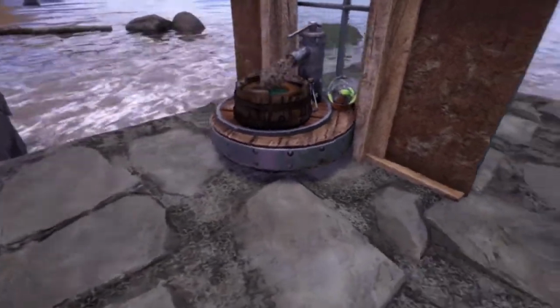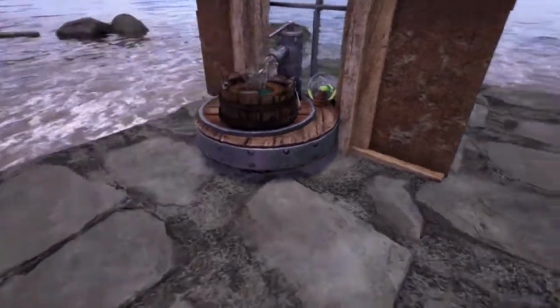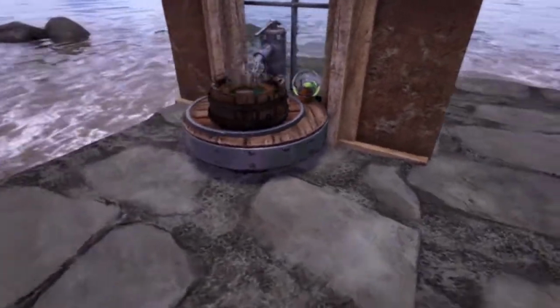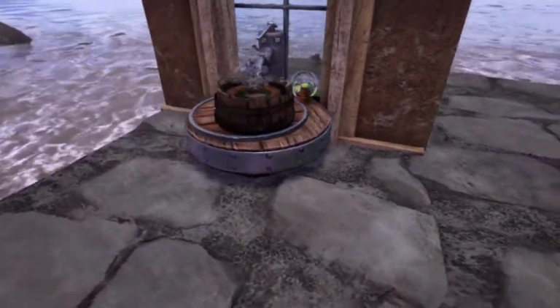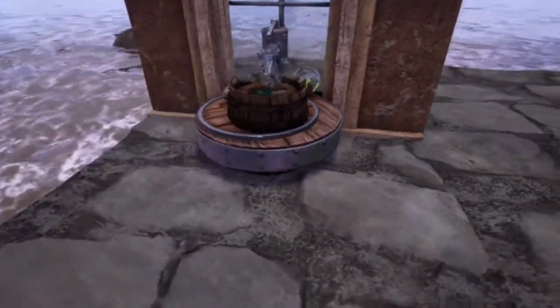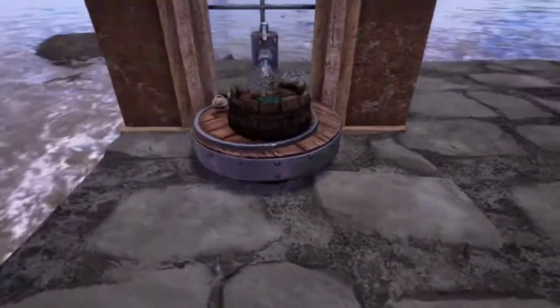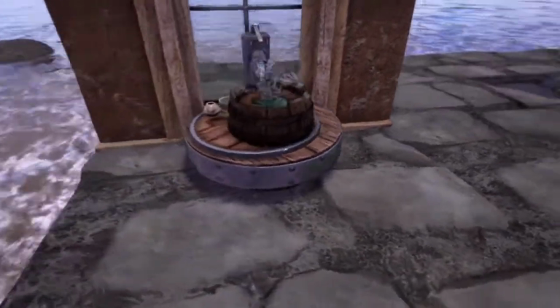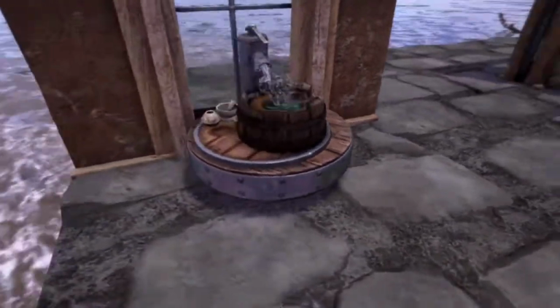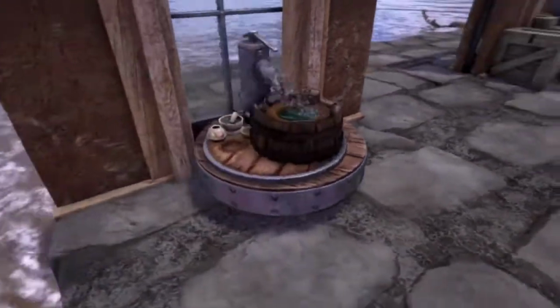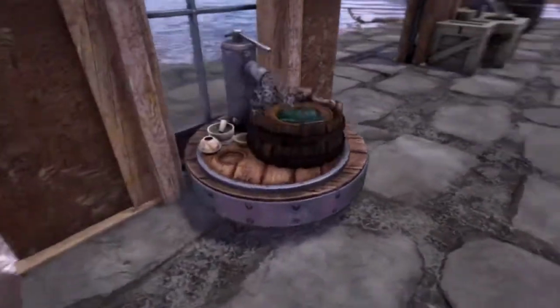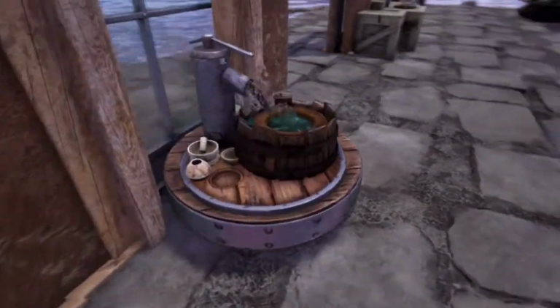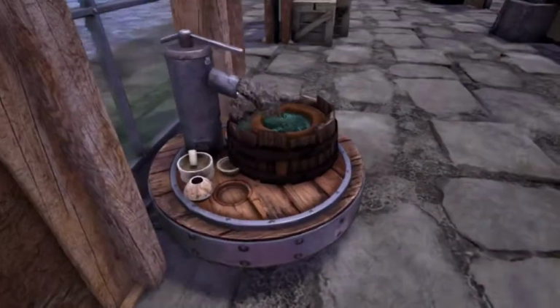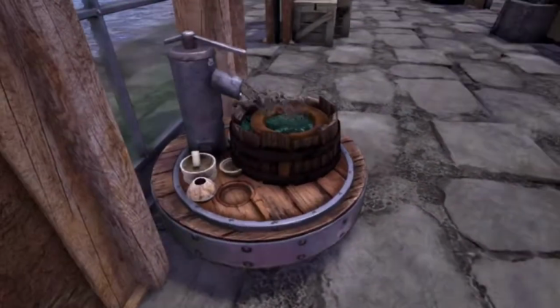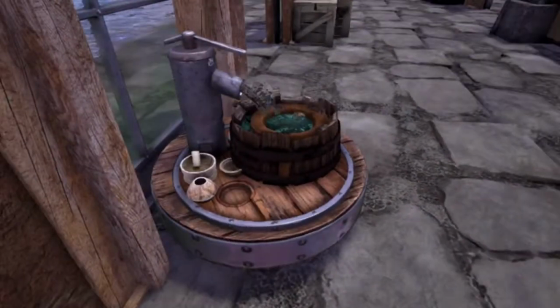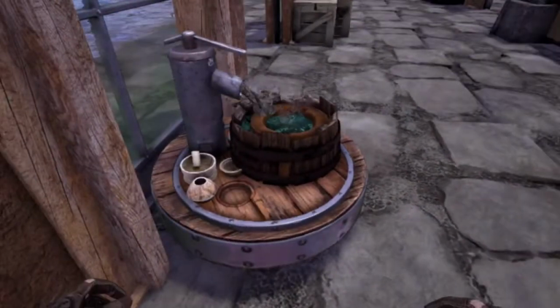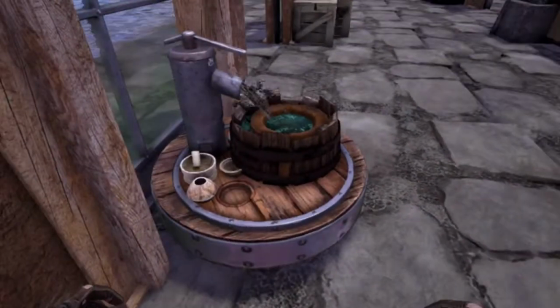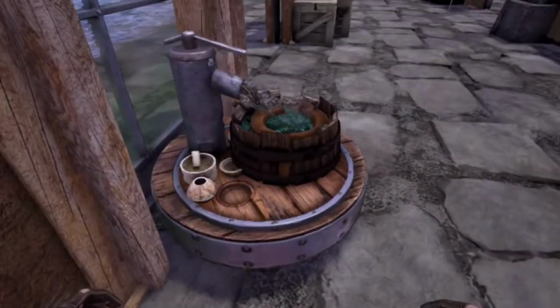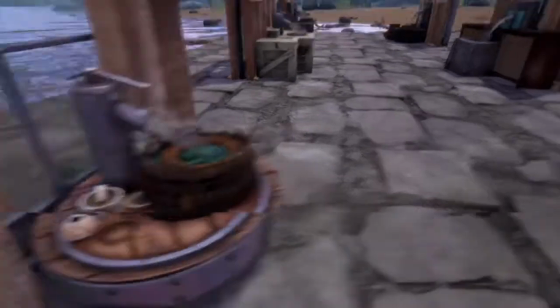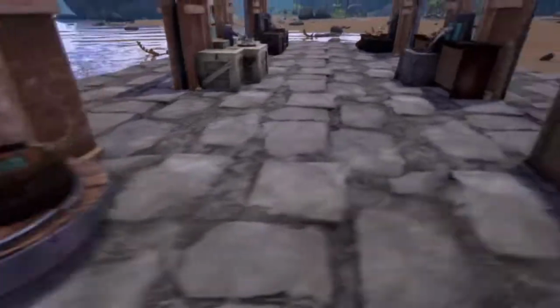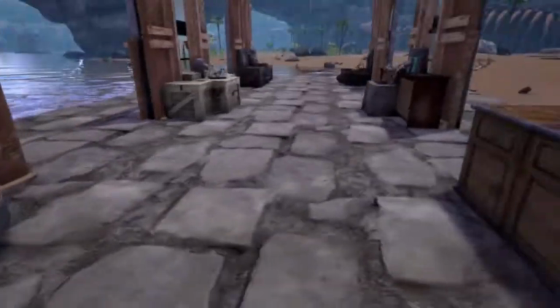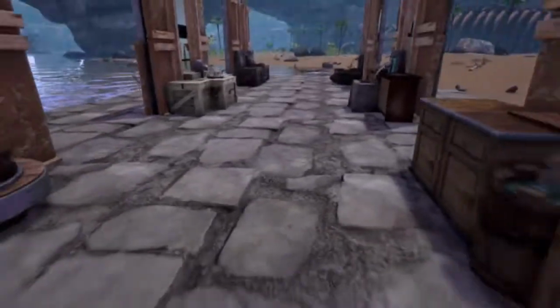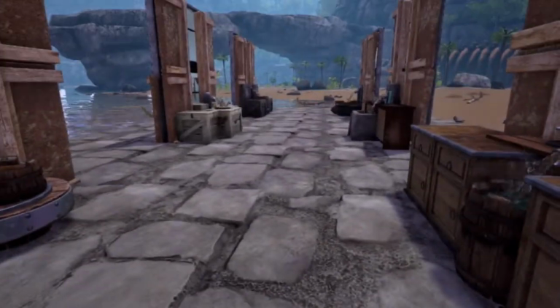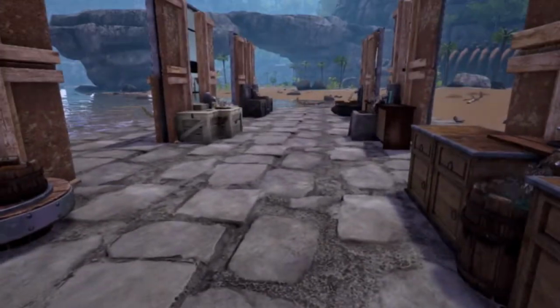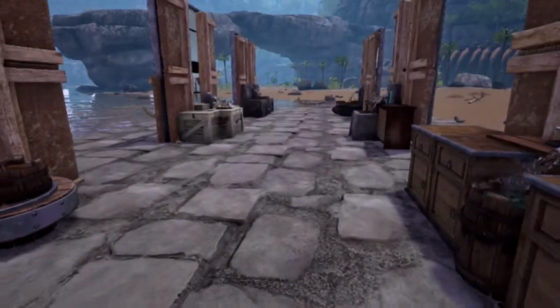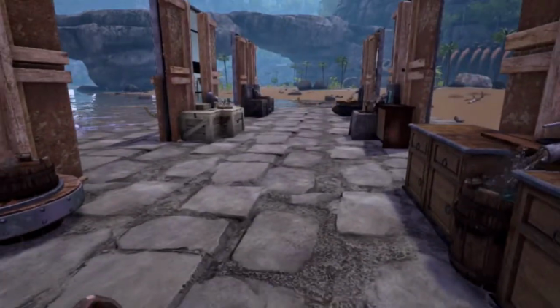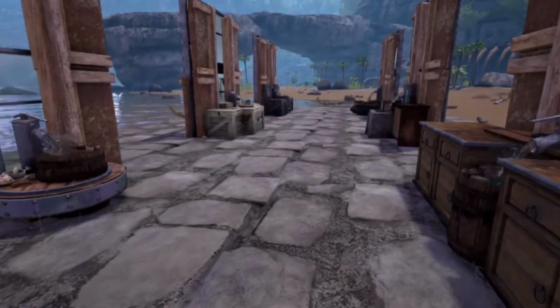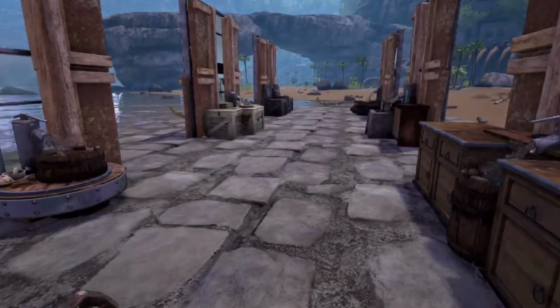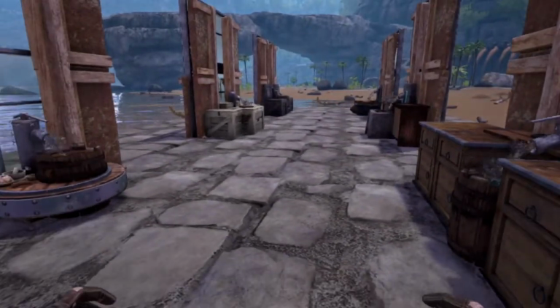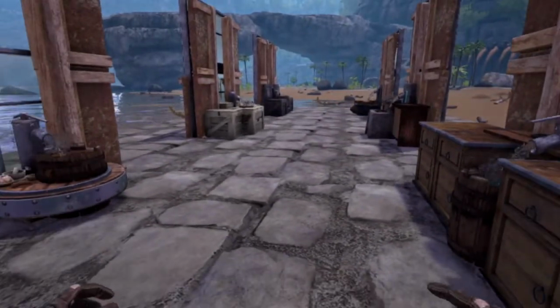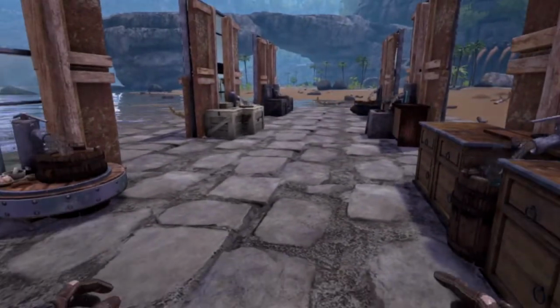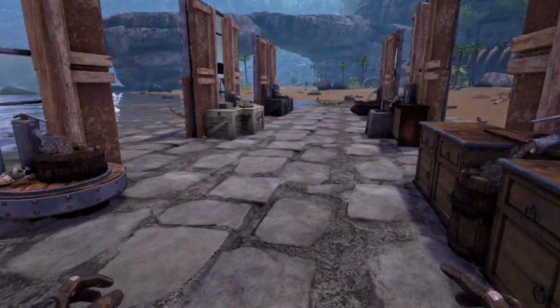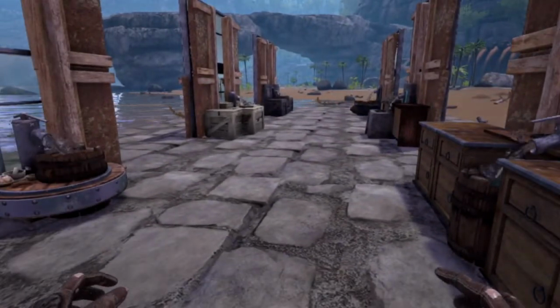Six designs for kitchen sinks. Be sure to join me next time for another Creation Corner. See you soon!